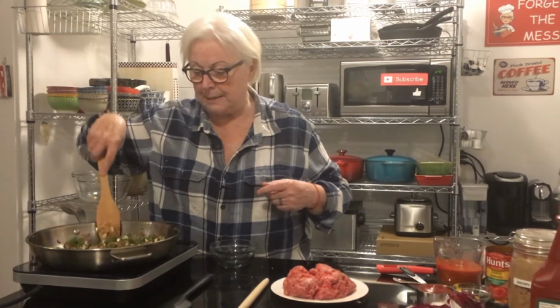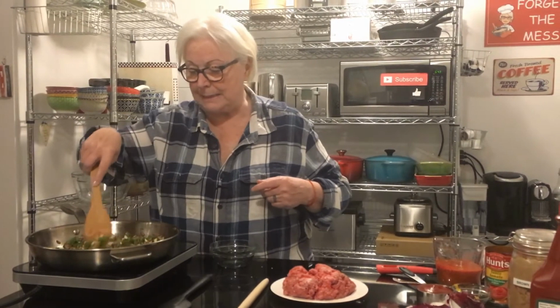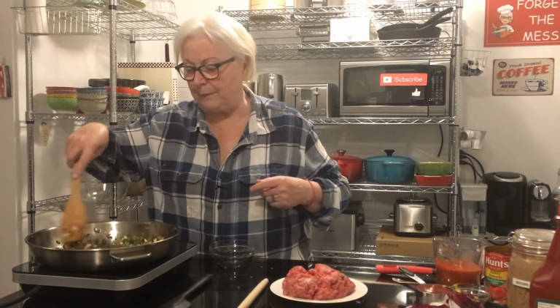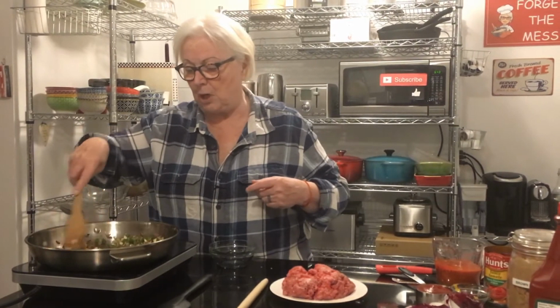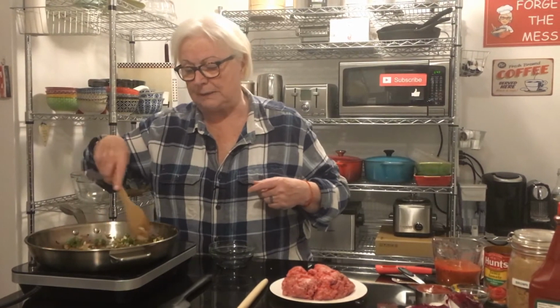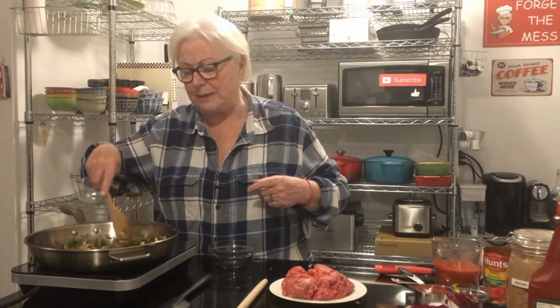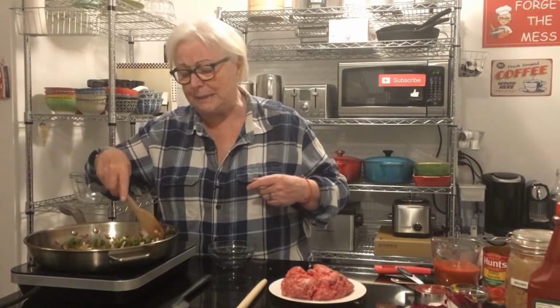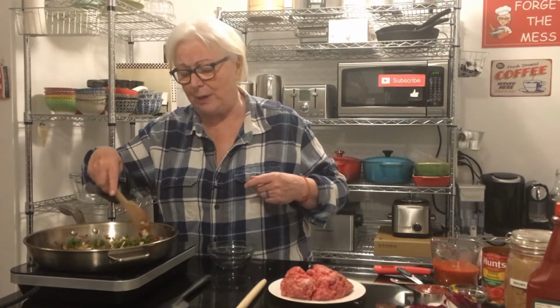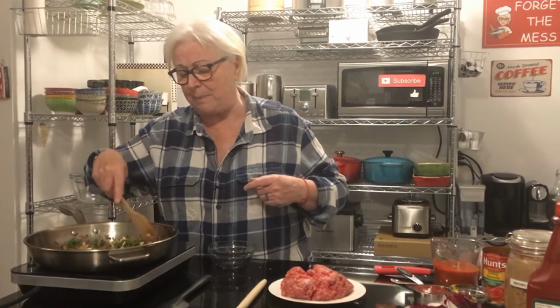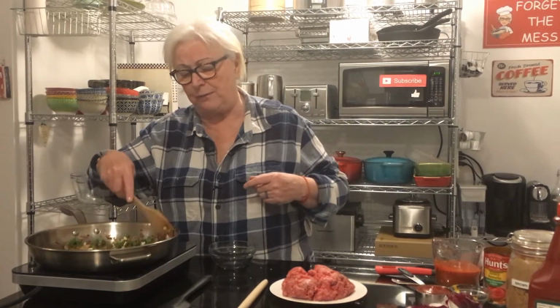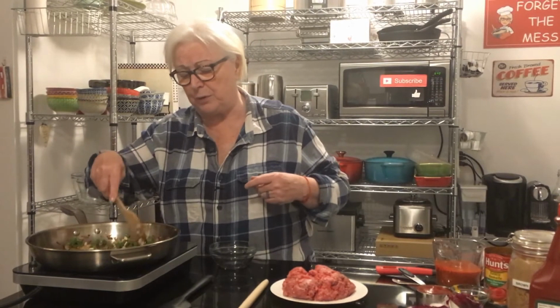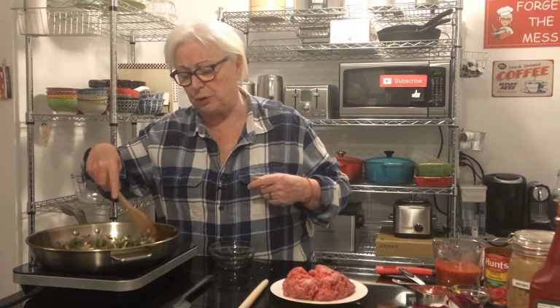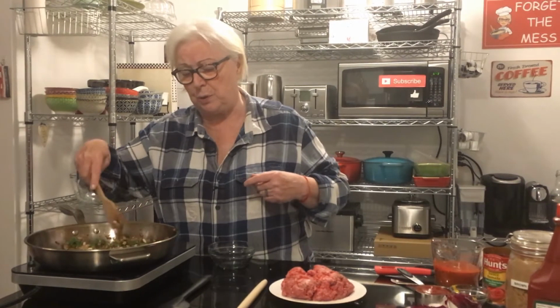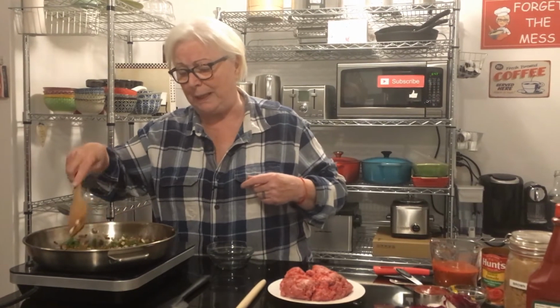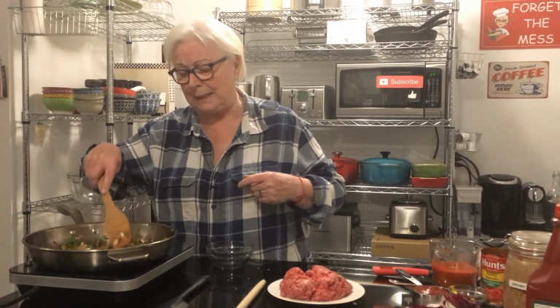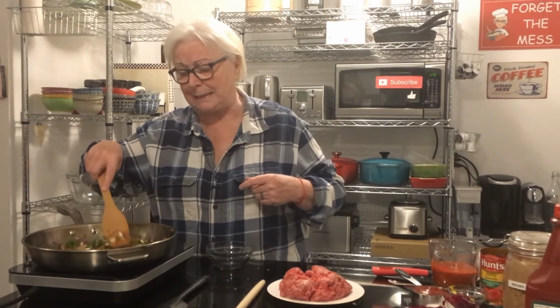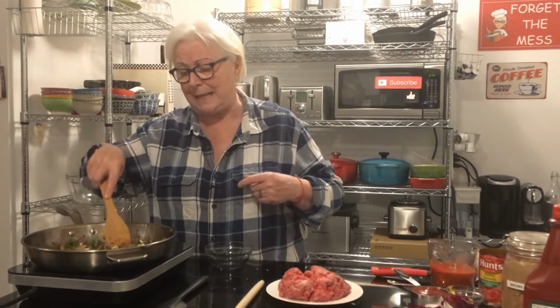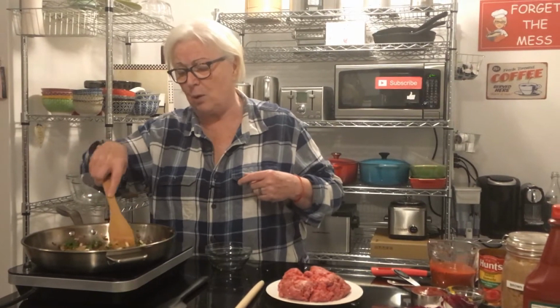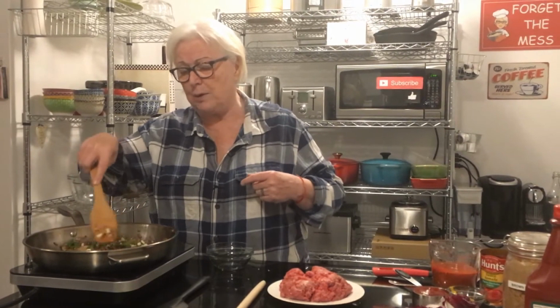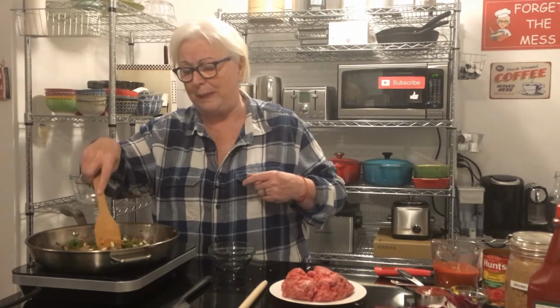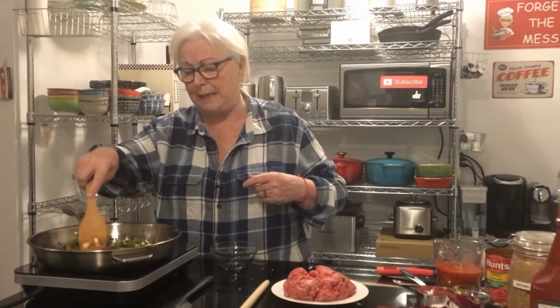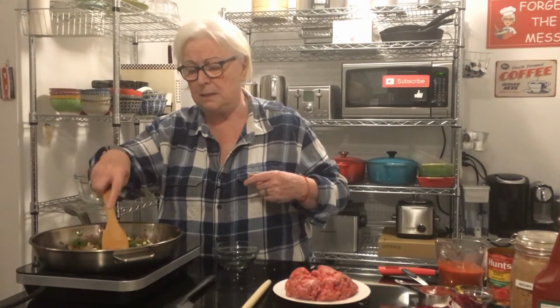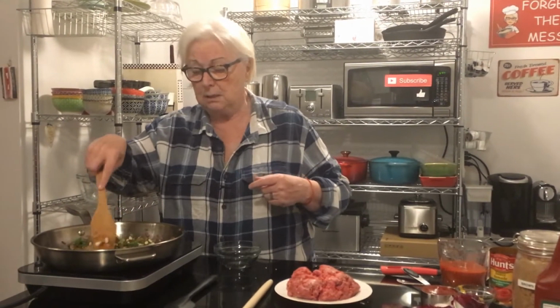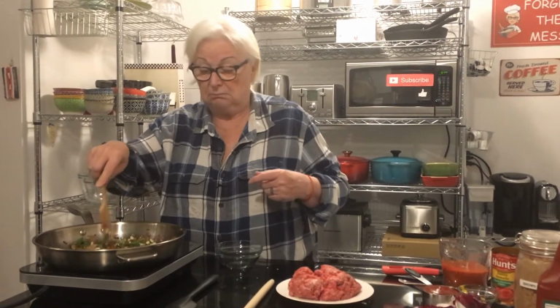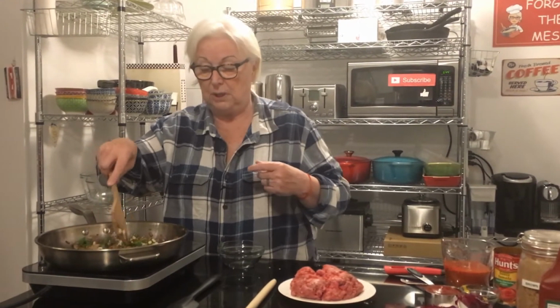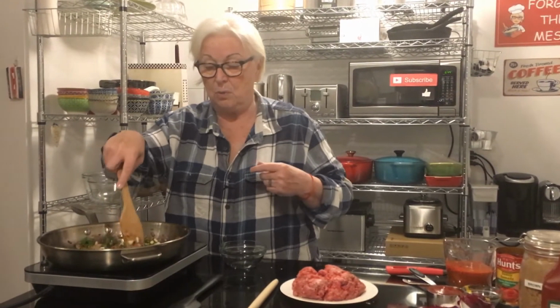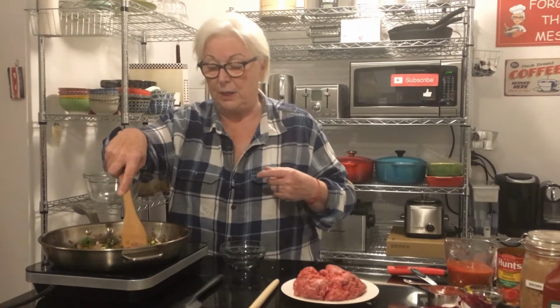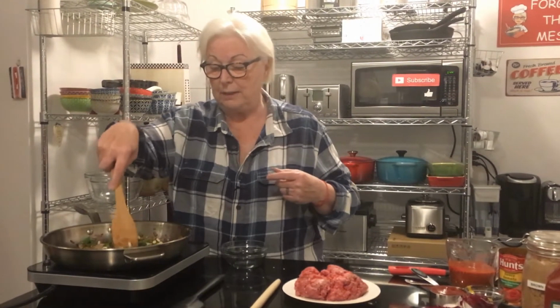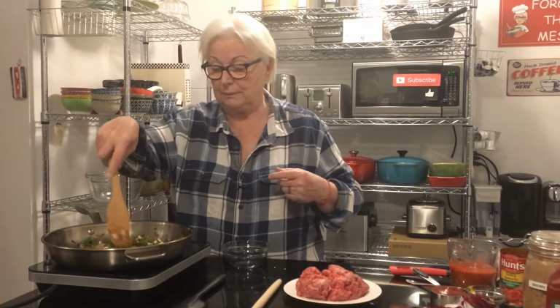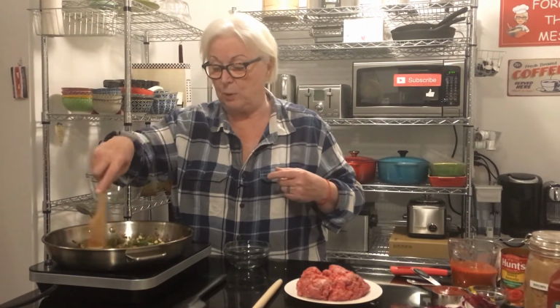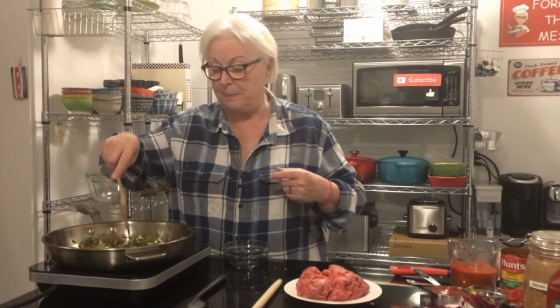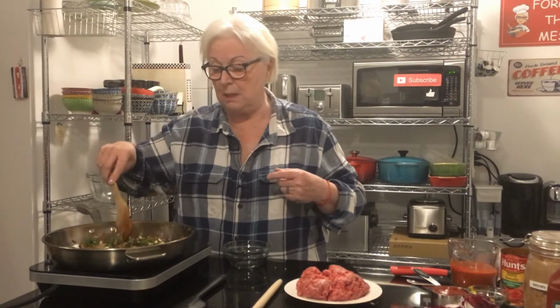It doesn't take very long, so this is a great meal during the week like I said, or on the weekend — why not? Quick meal.